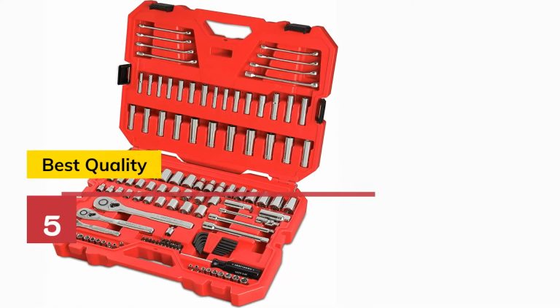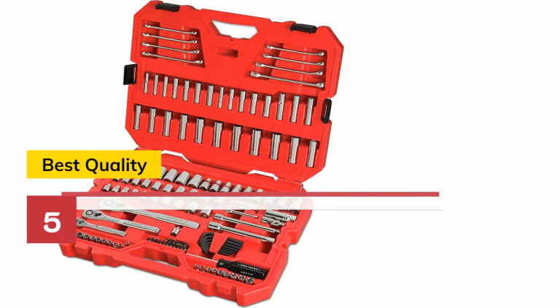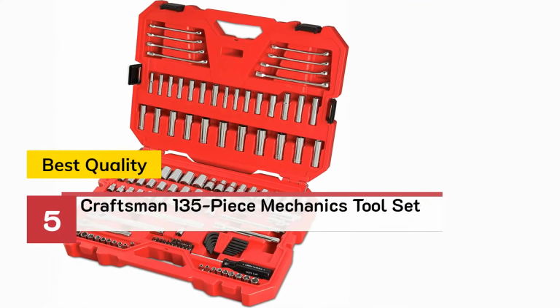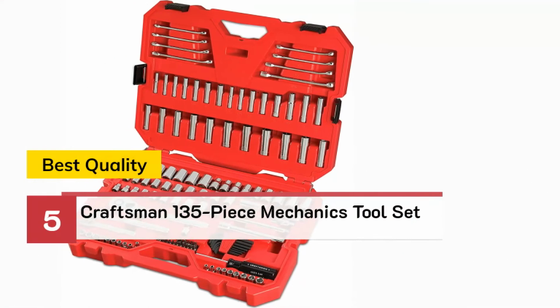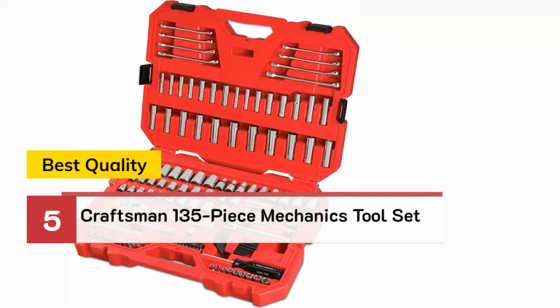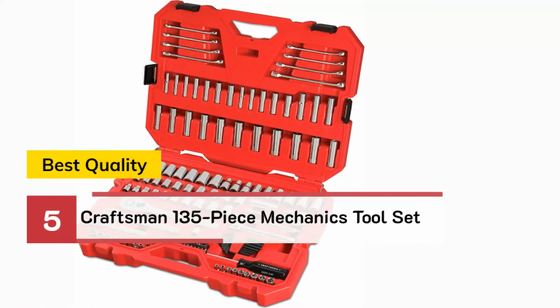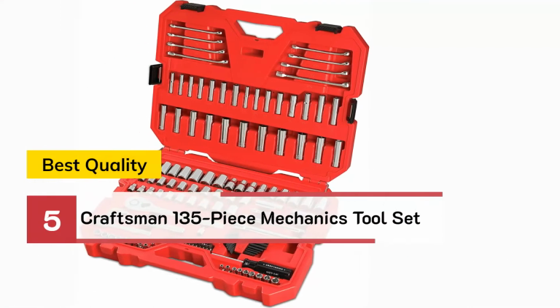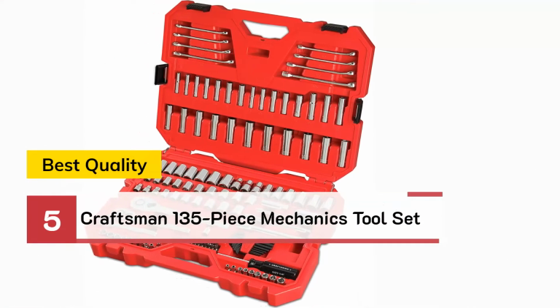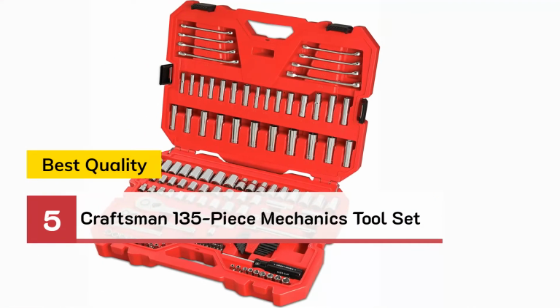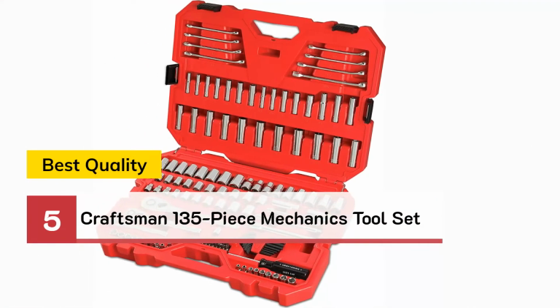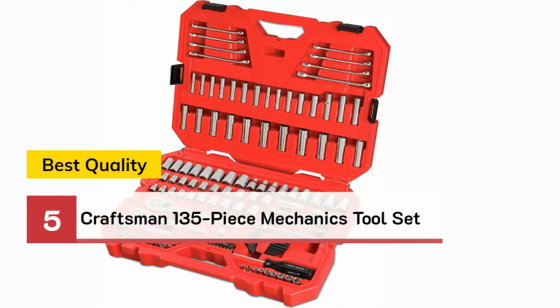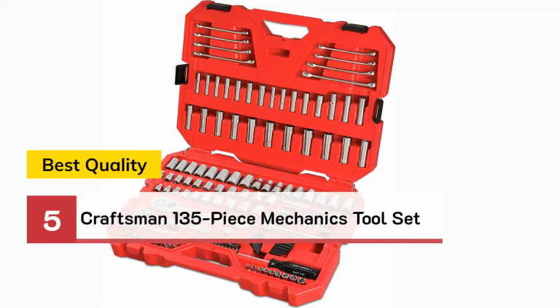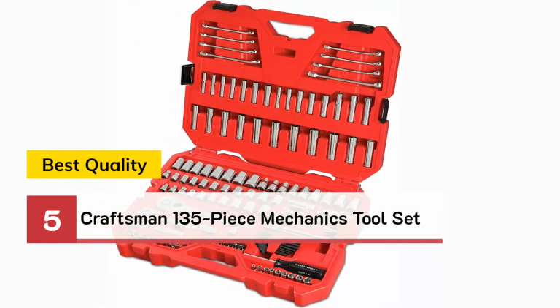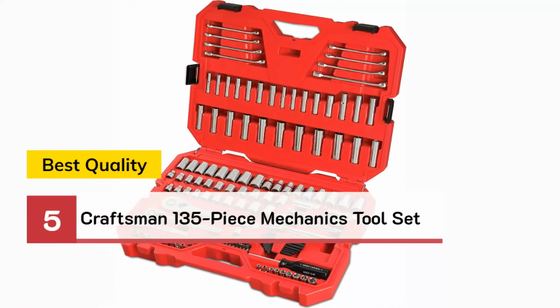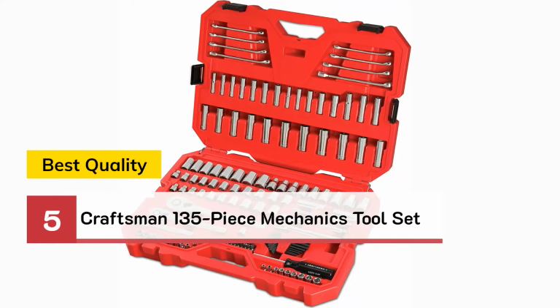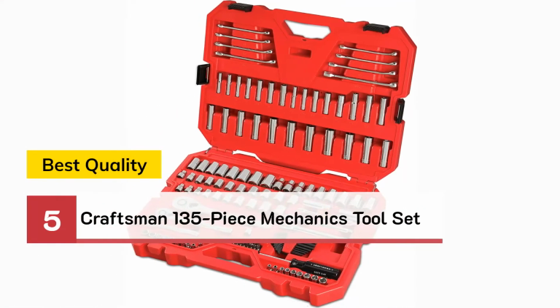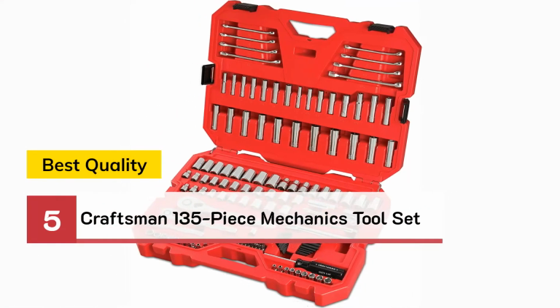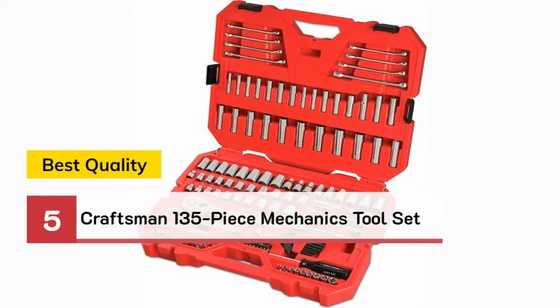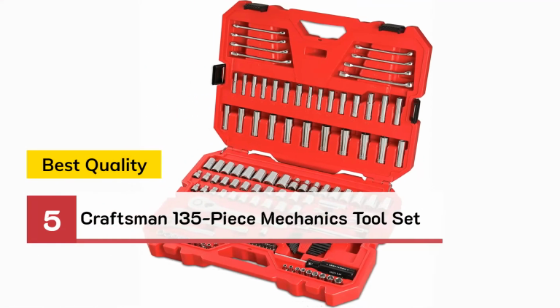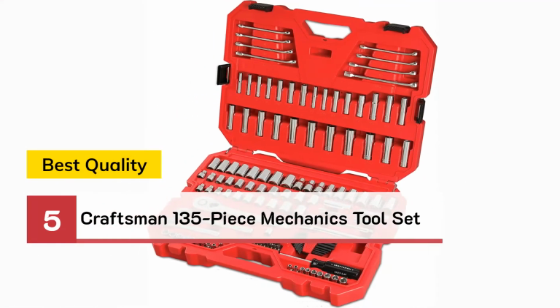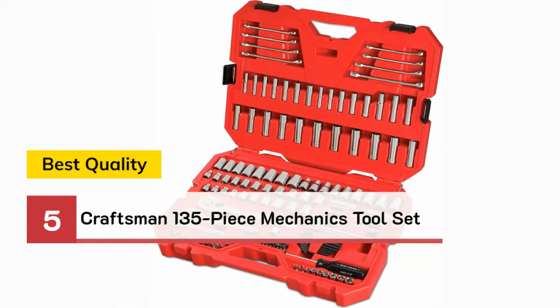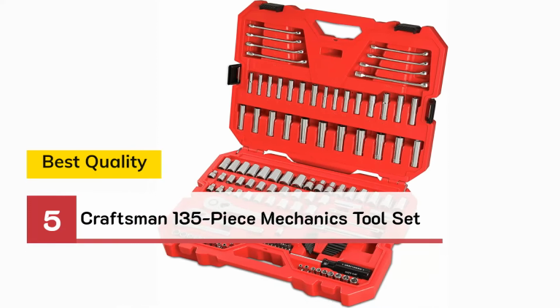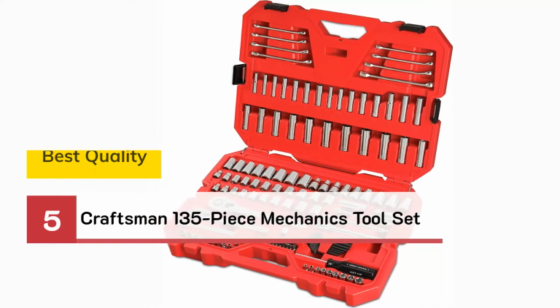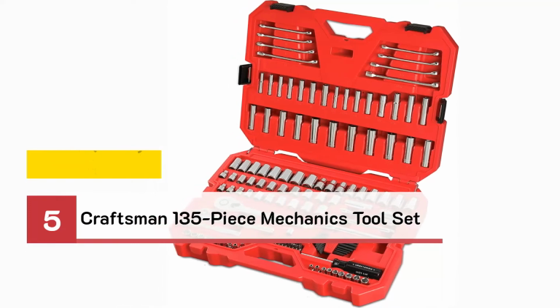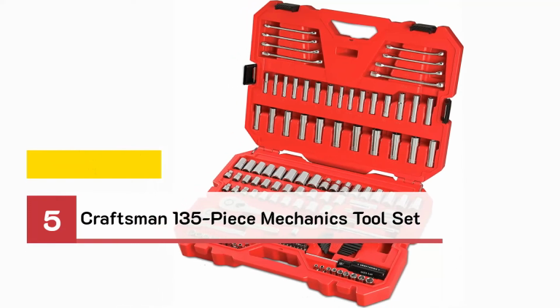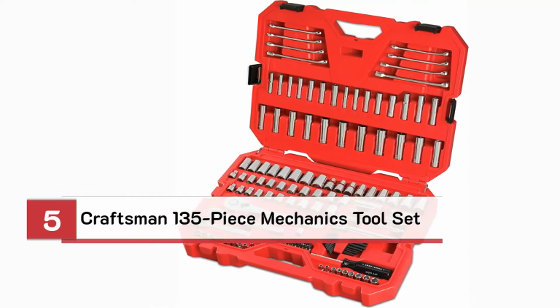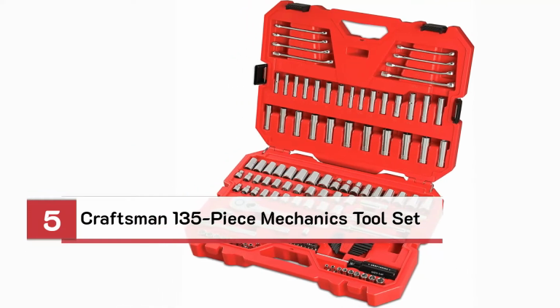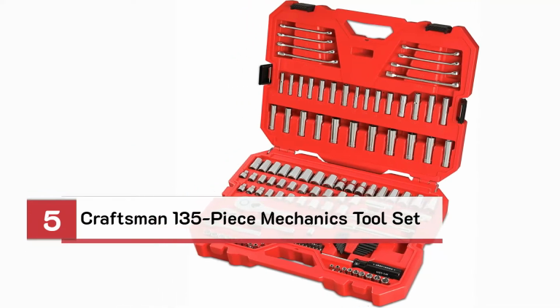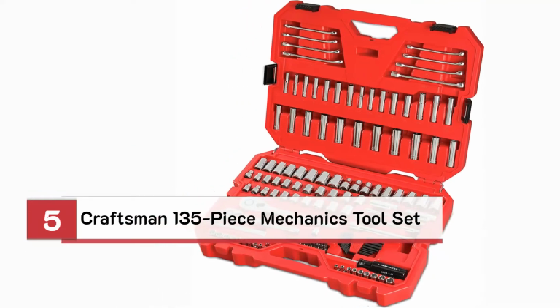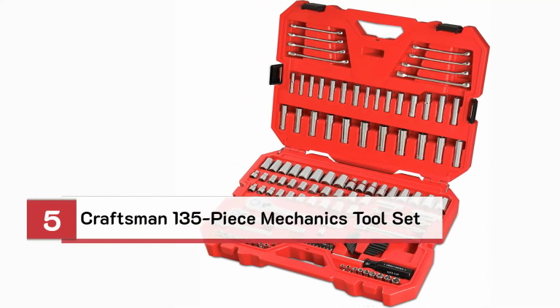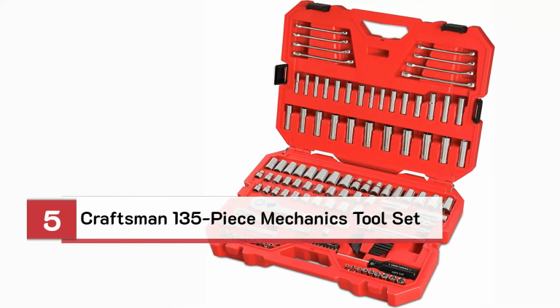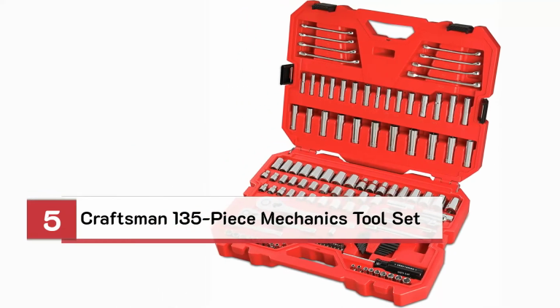Number 5: Best Quality — Craftsman 135-piece mechanics tool set.